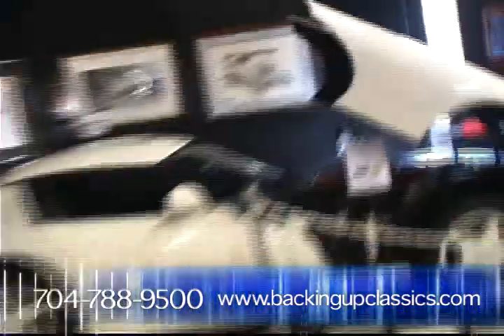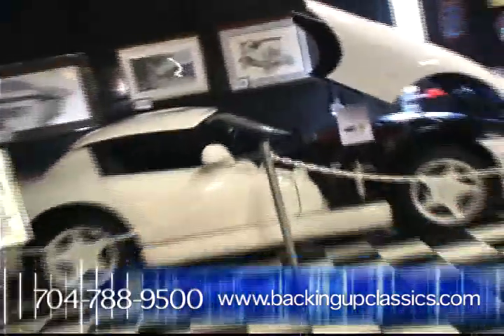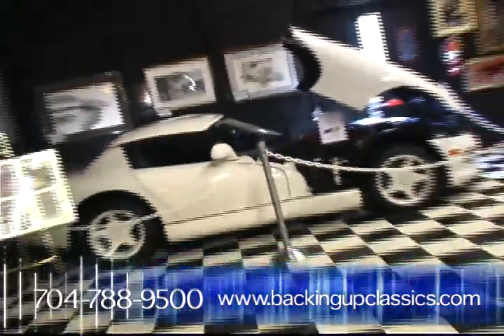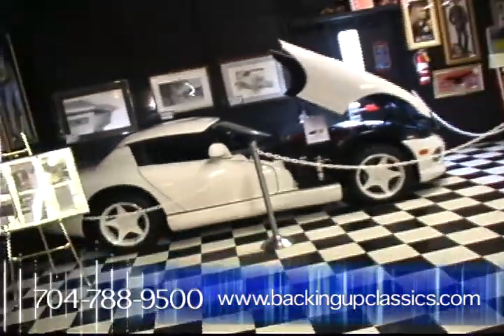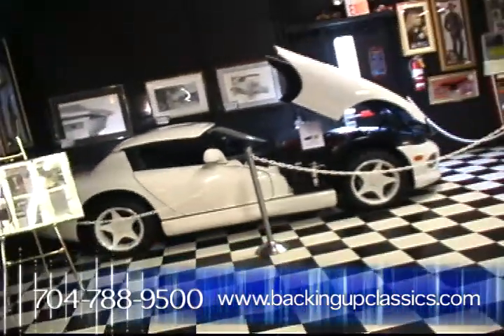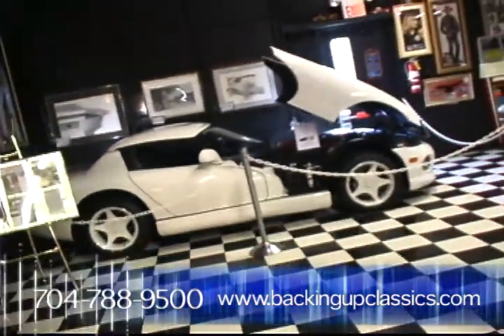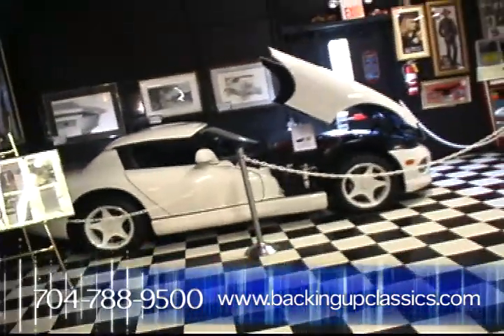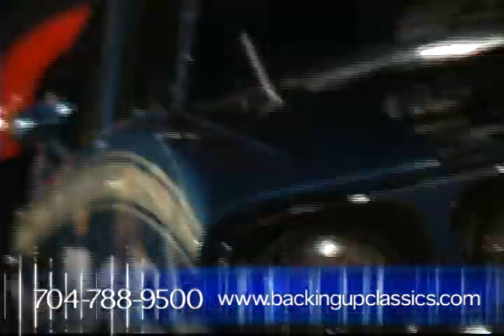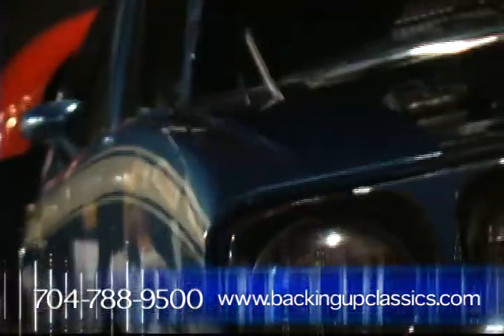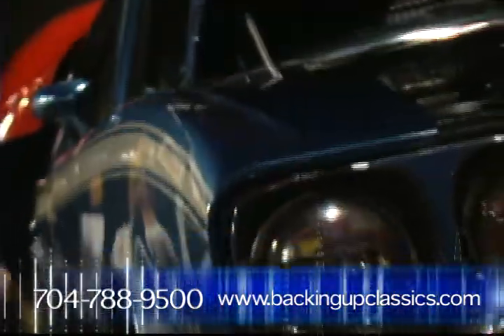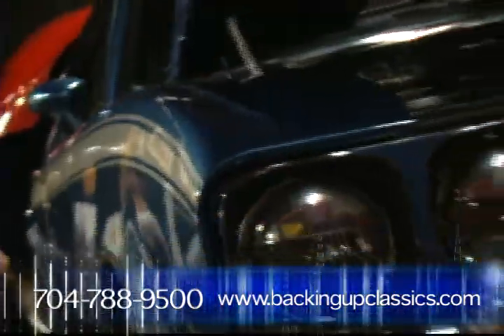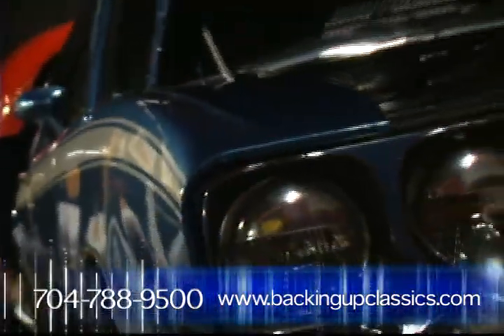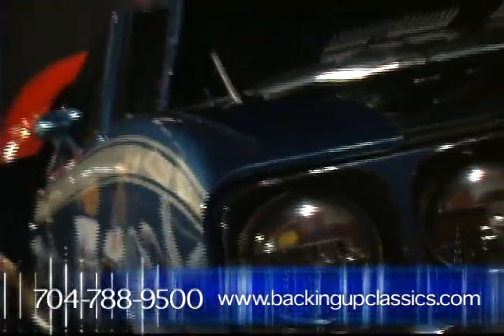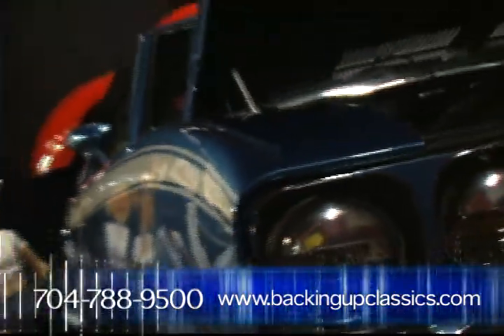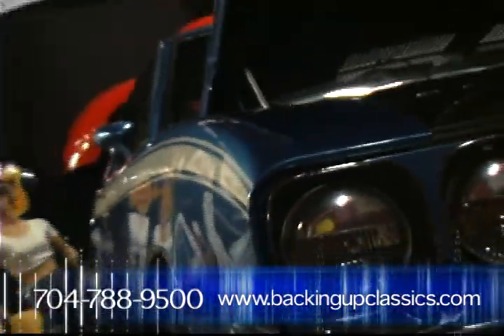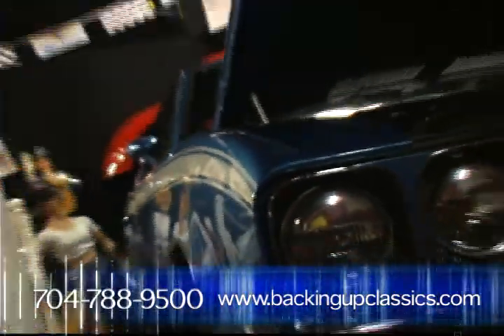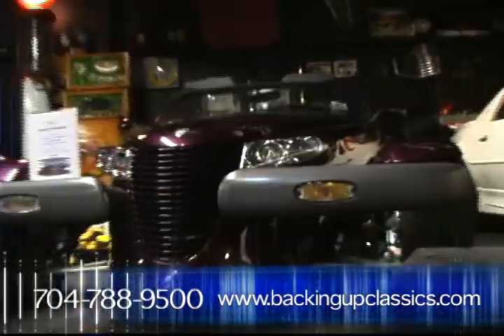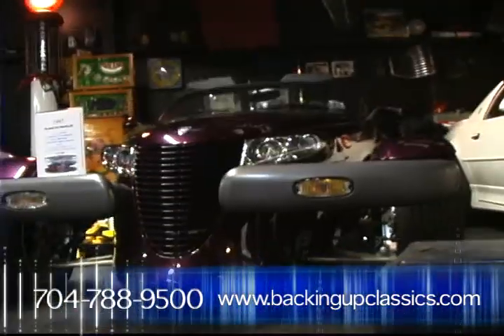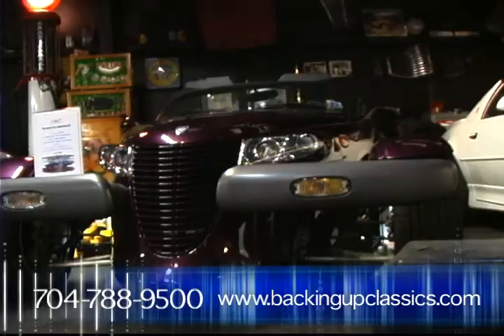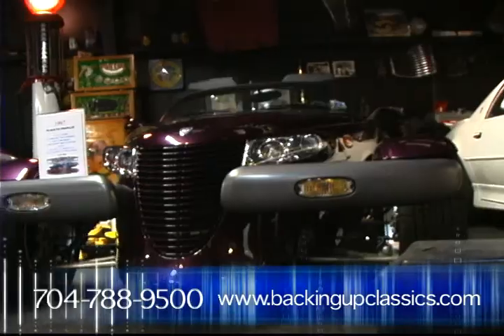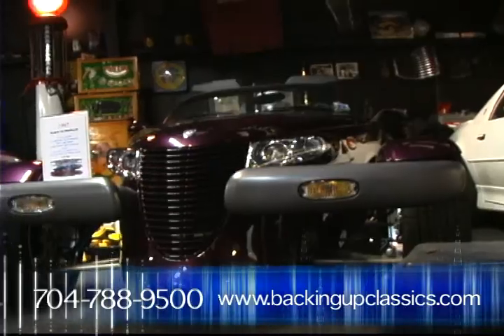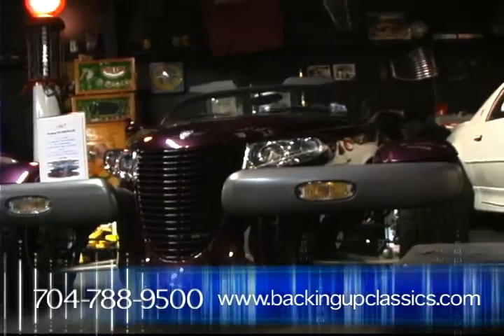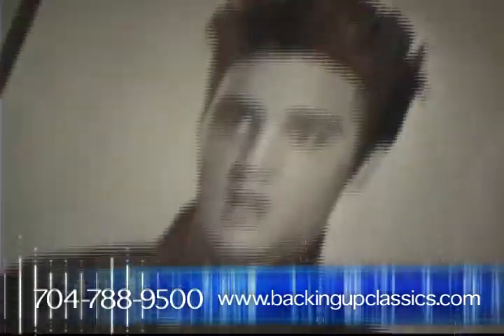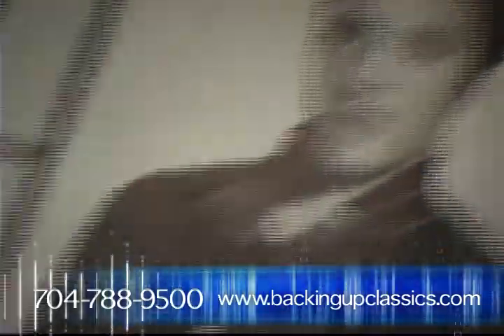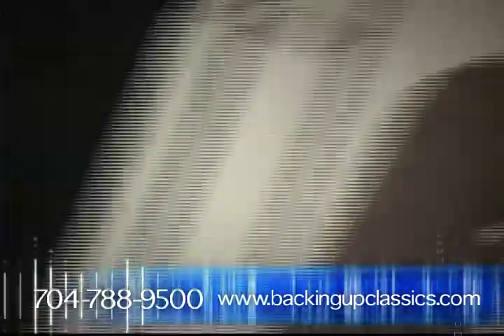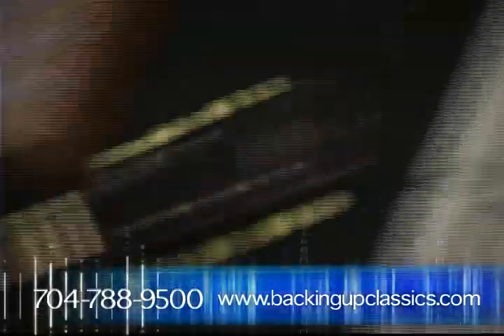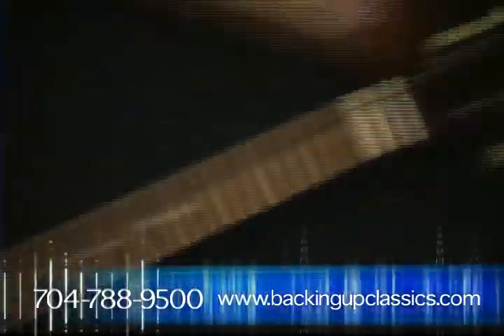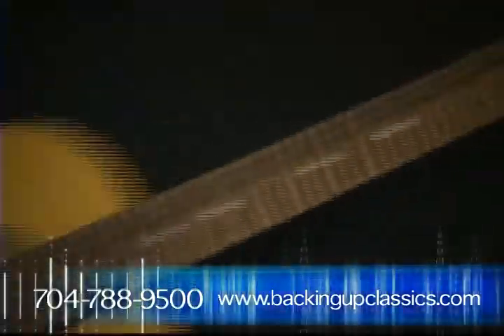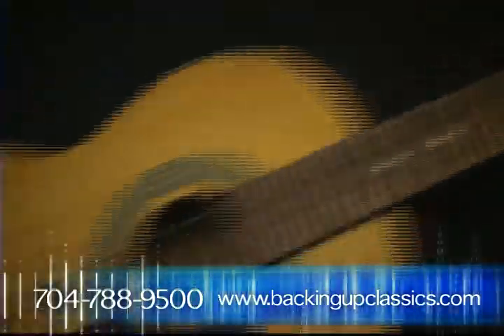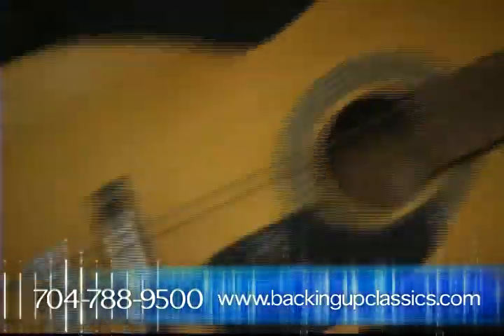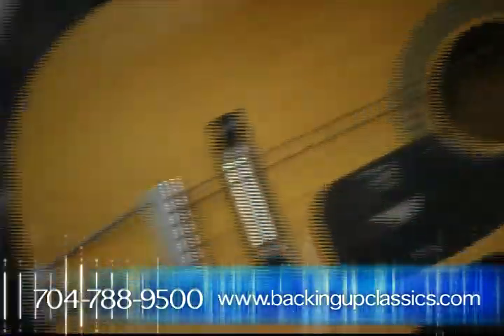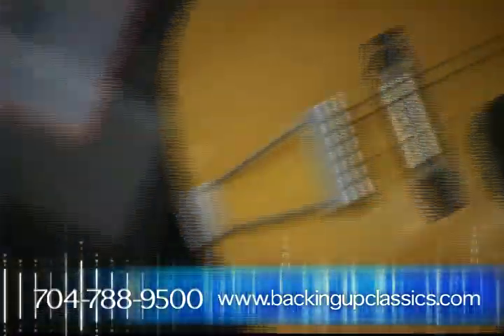The museum features at least 50 vehicles and almost 20,000 square feet of memorabilia.